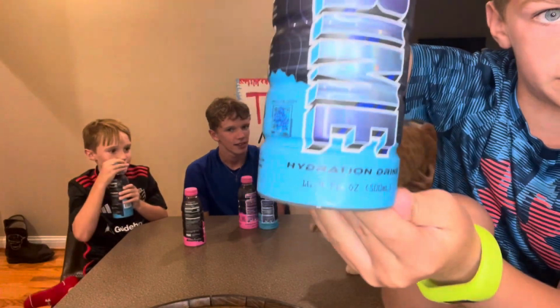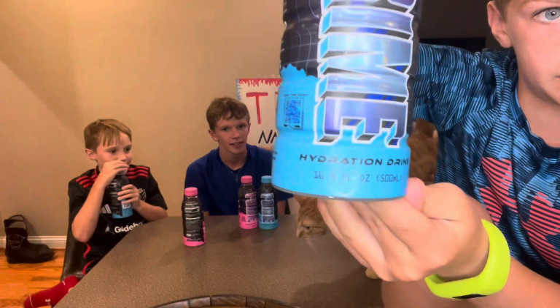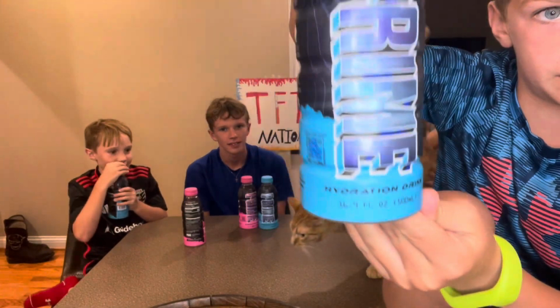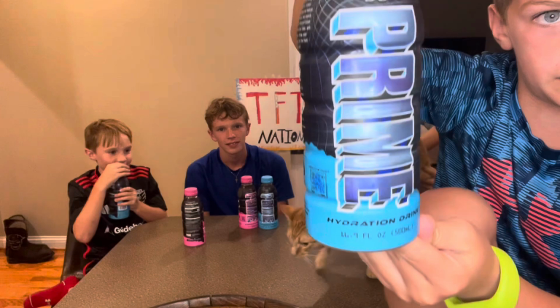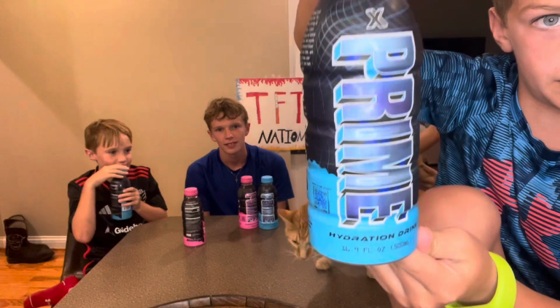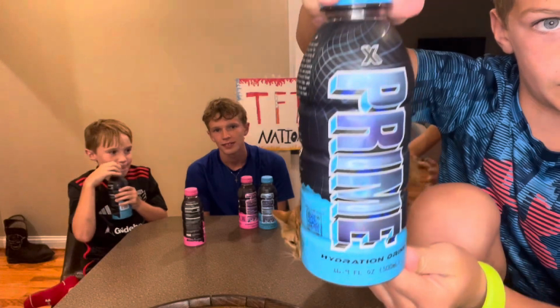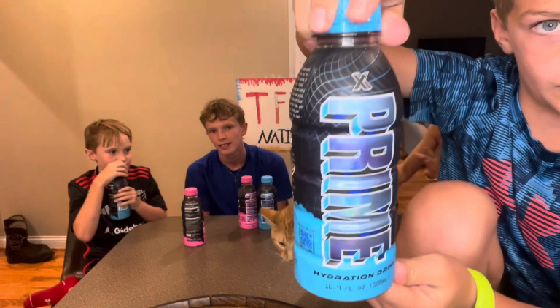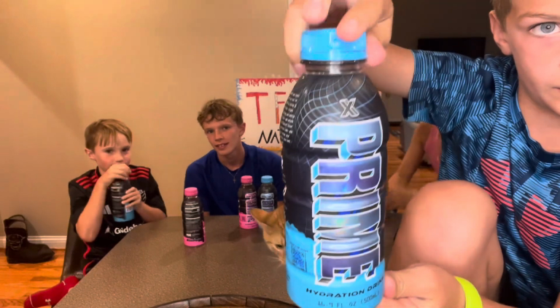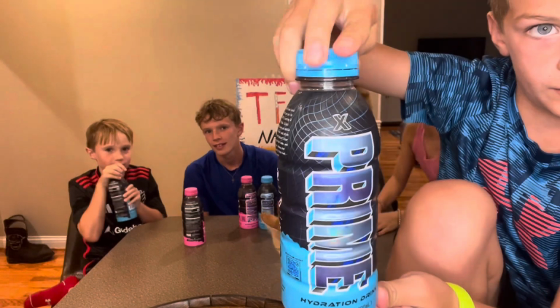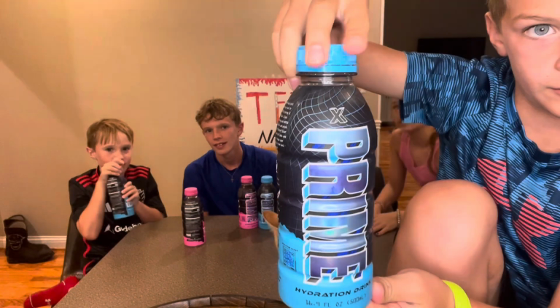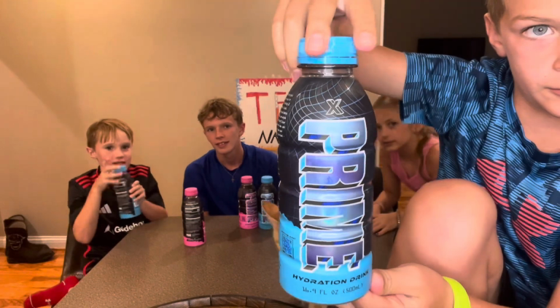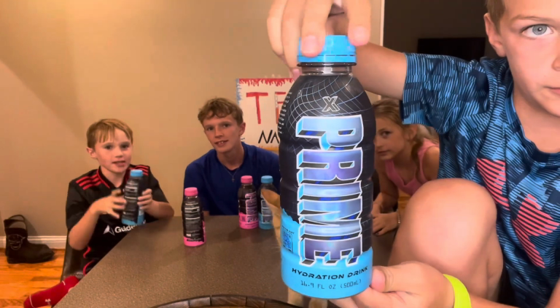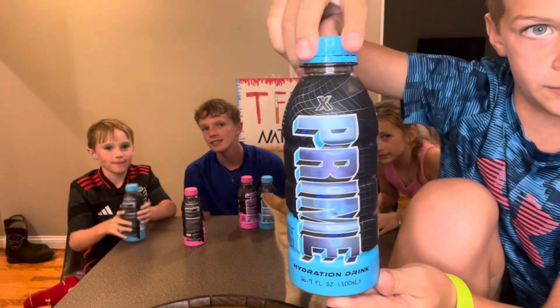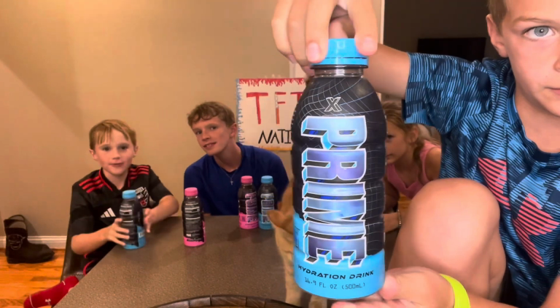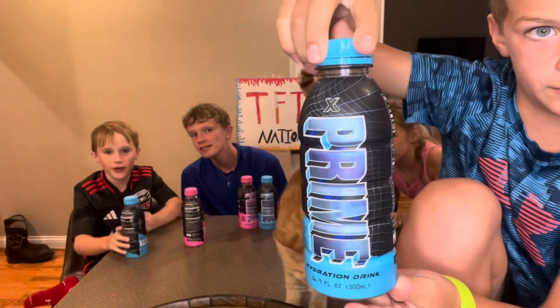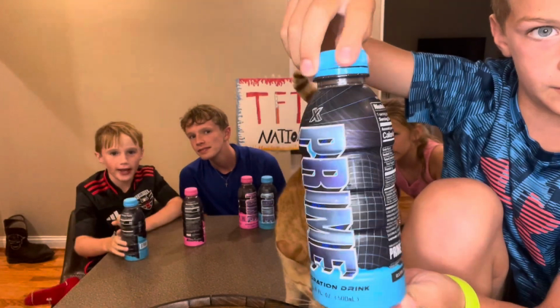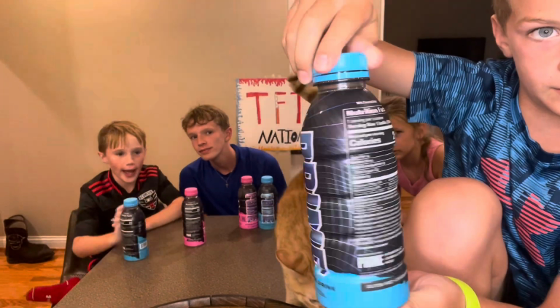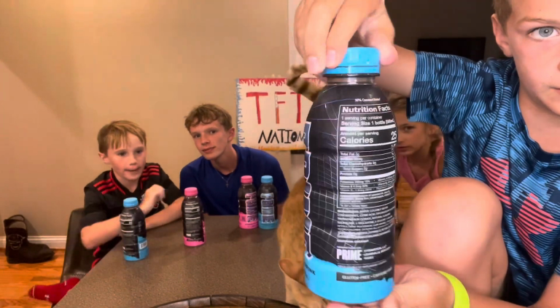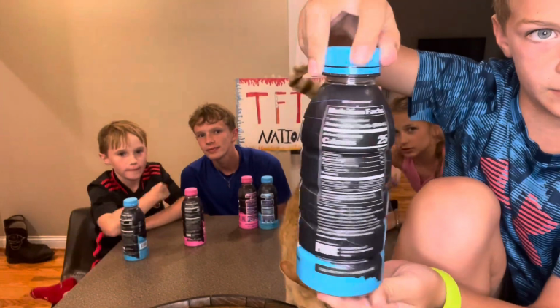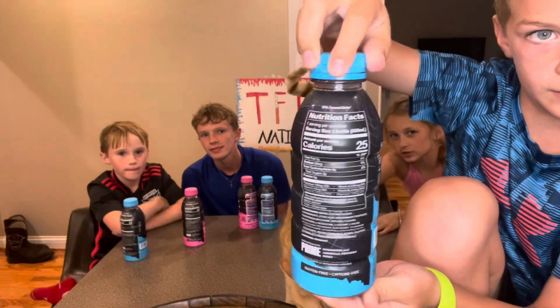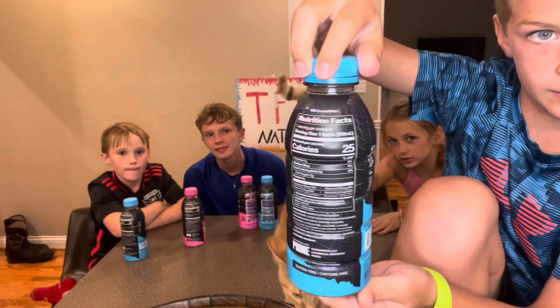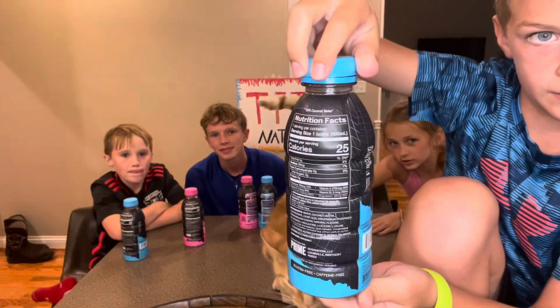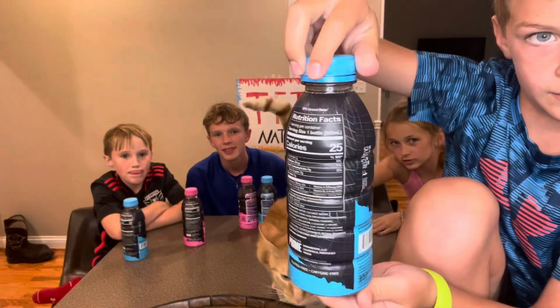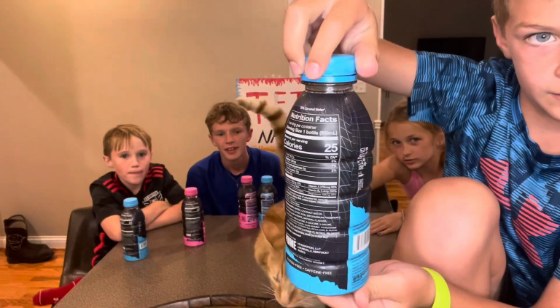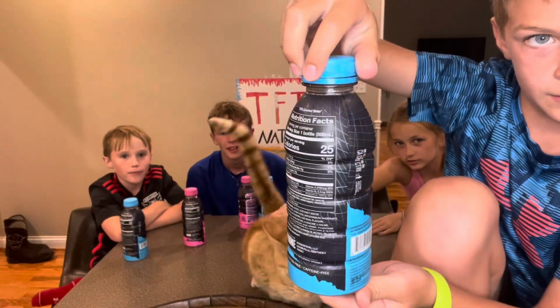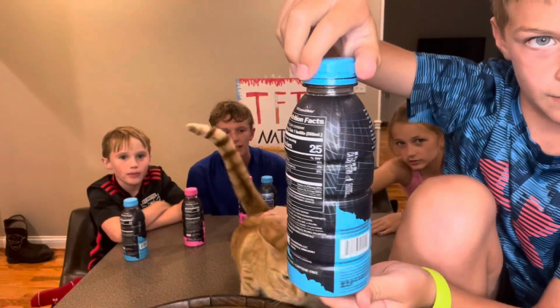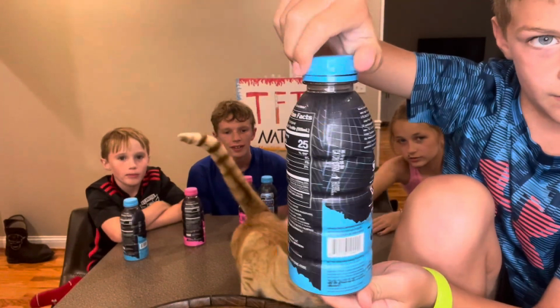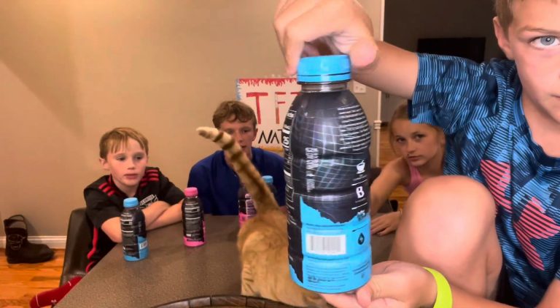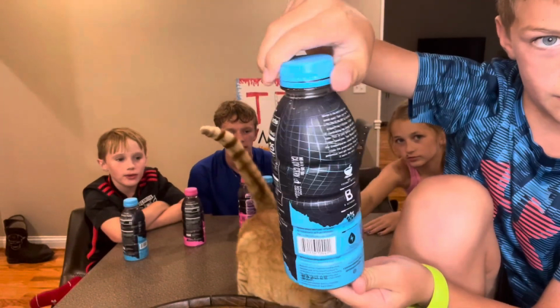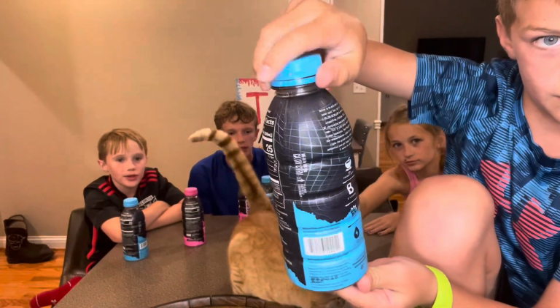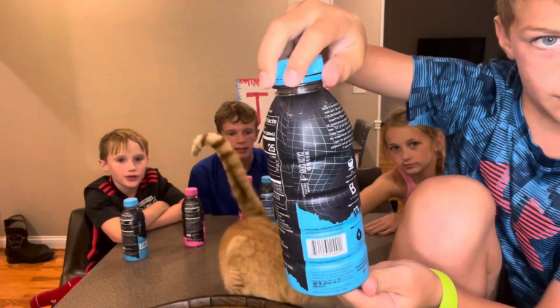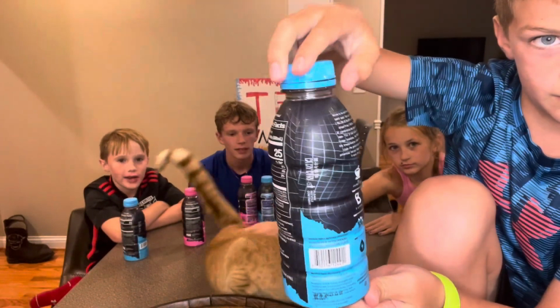Look — it's our cat! But don't get distracted.